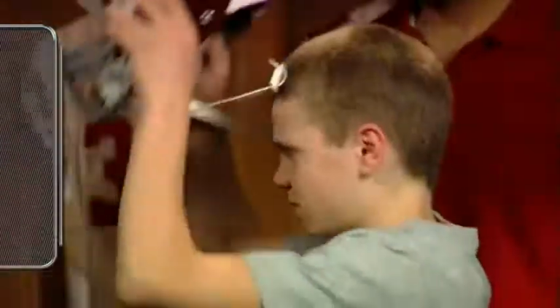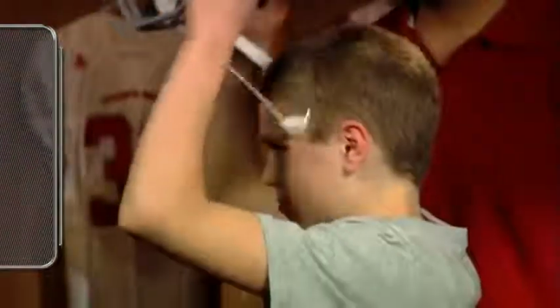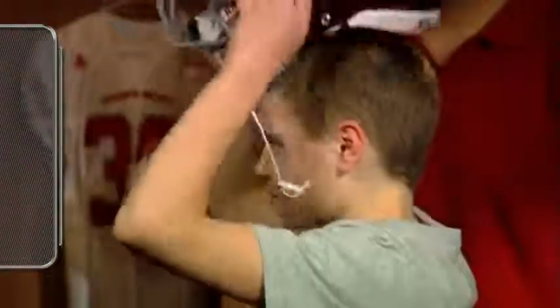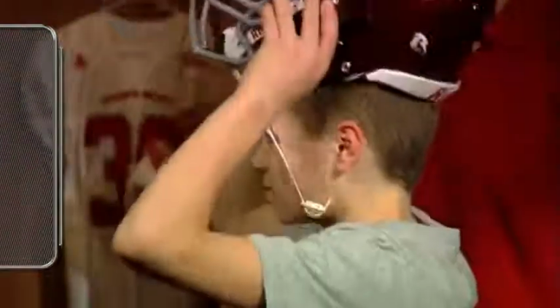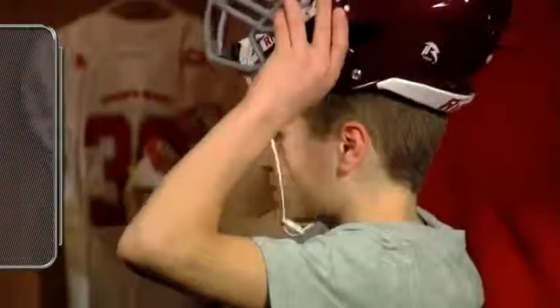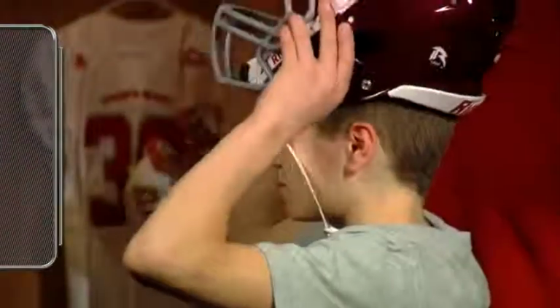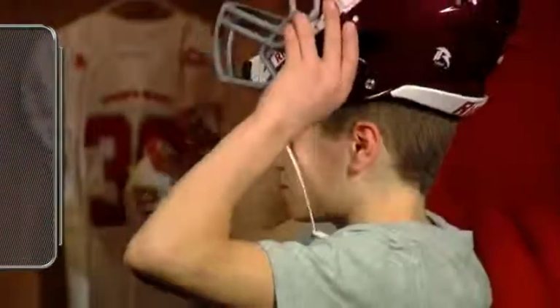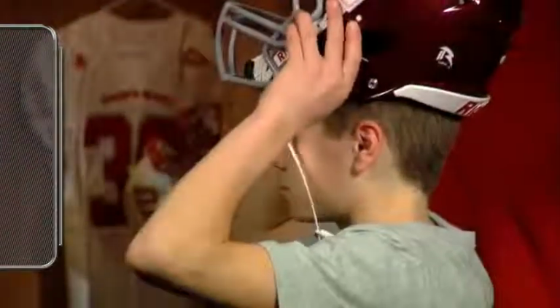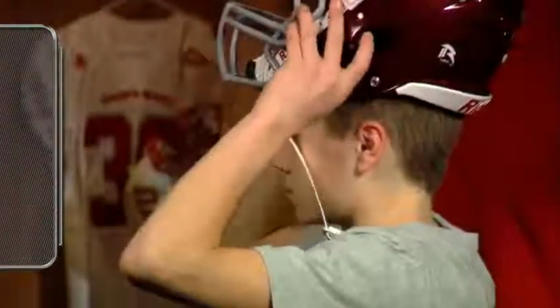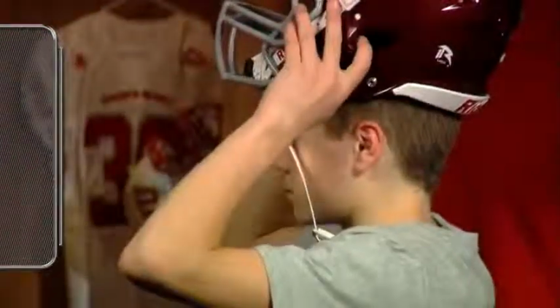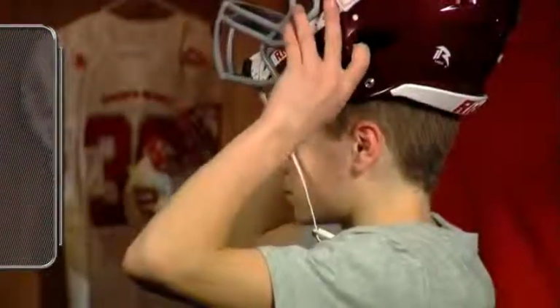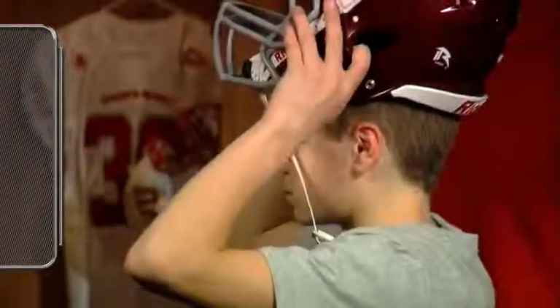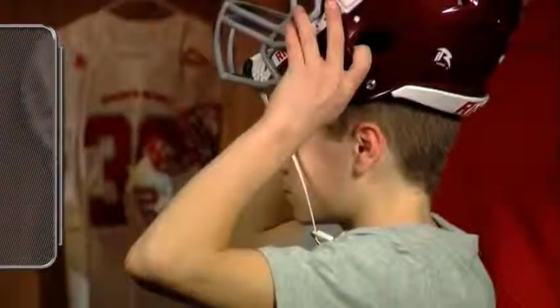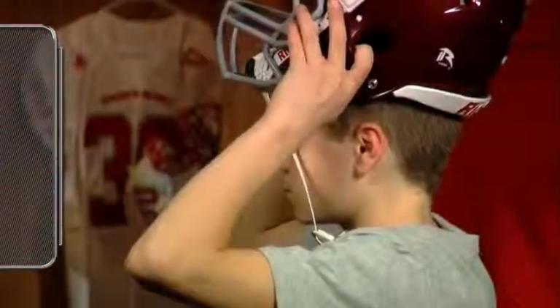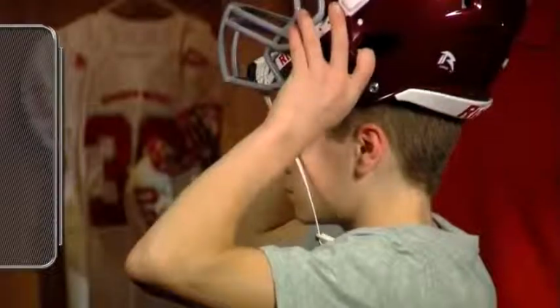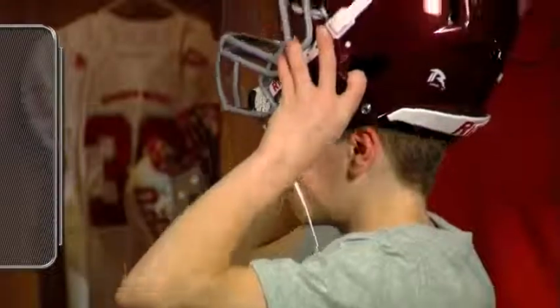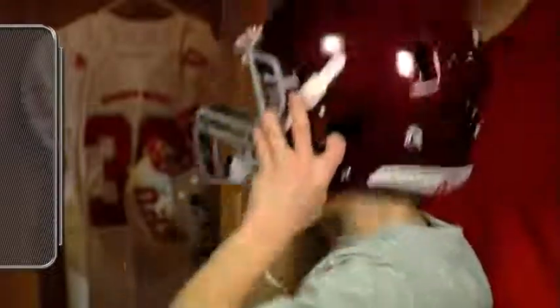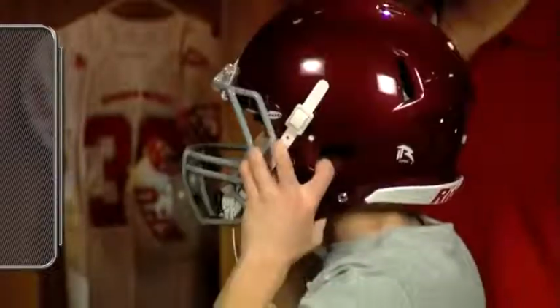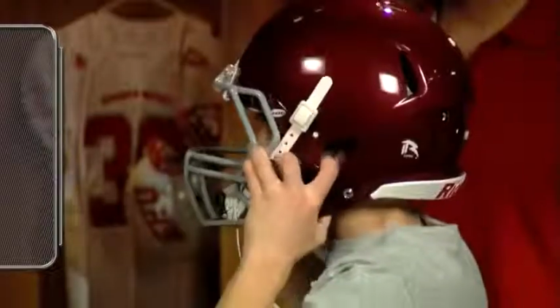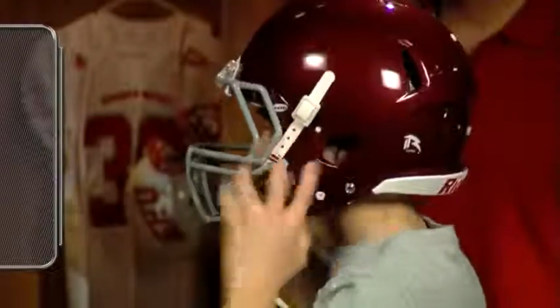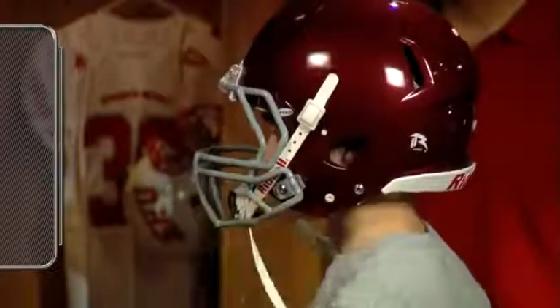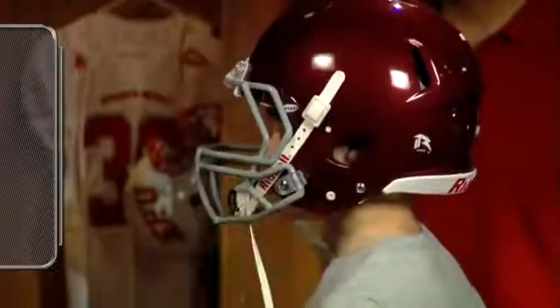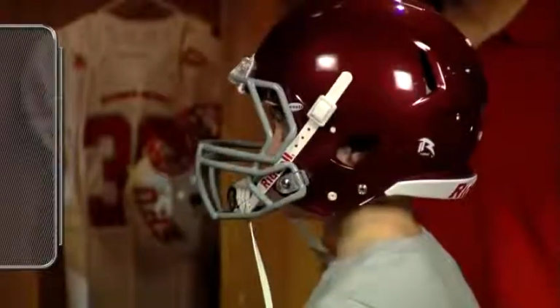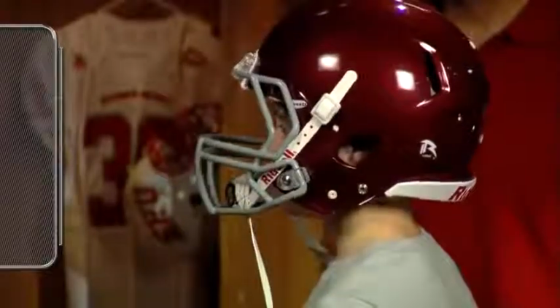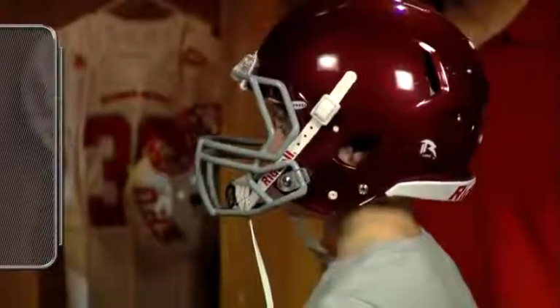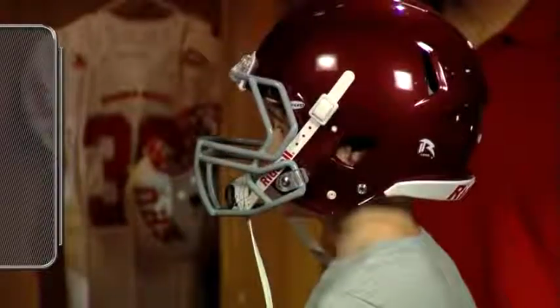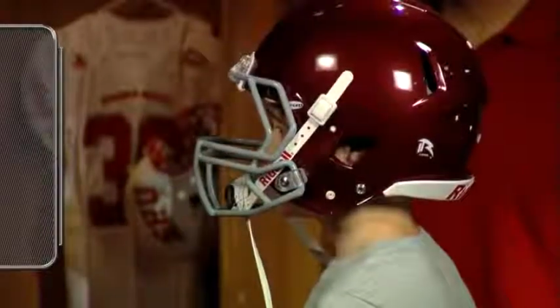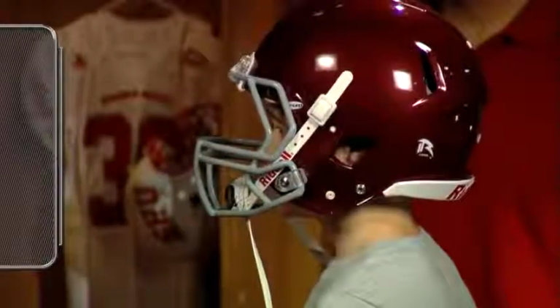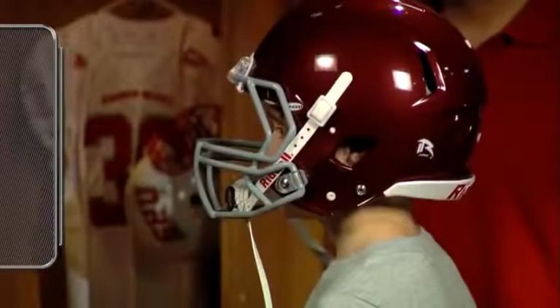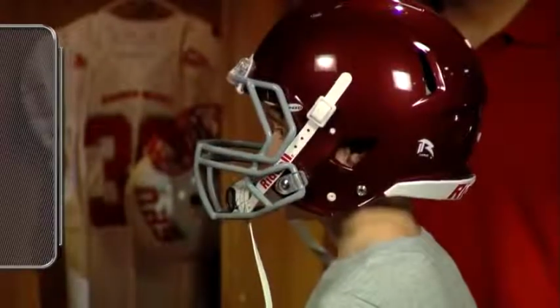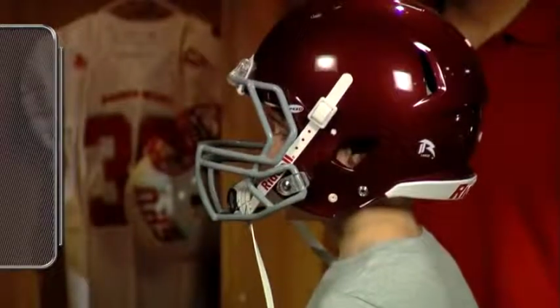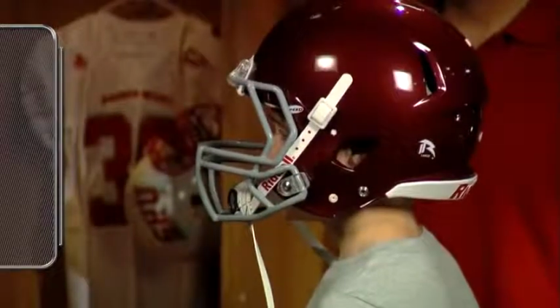For additional leverage, place the index fingers into the ear holes. This should help bring the helmet straight down into position.